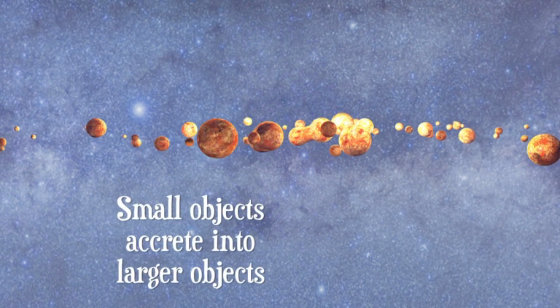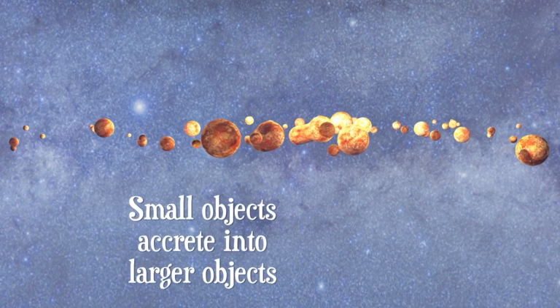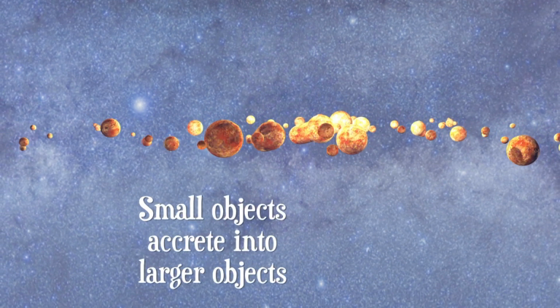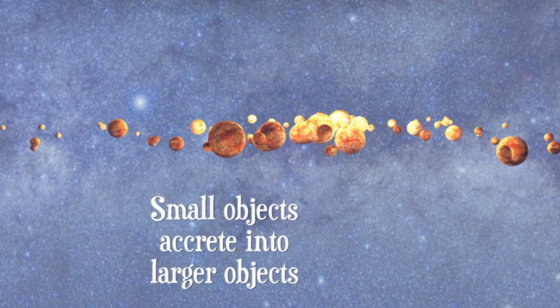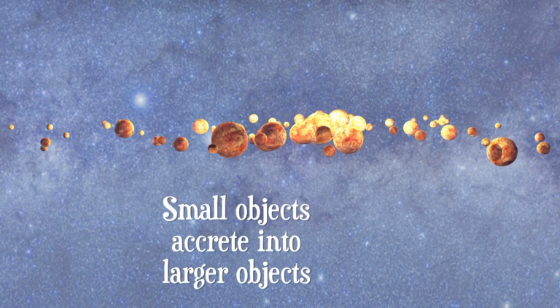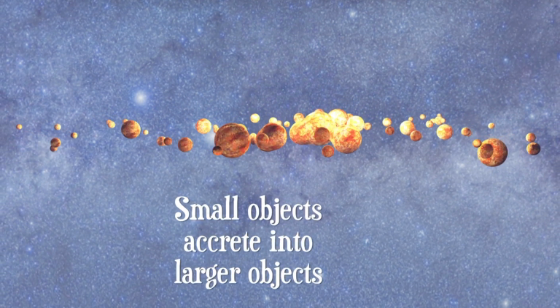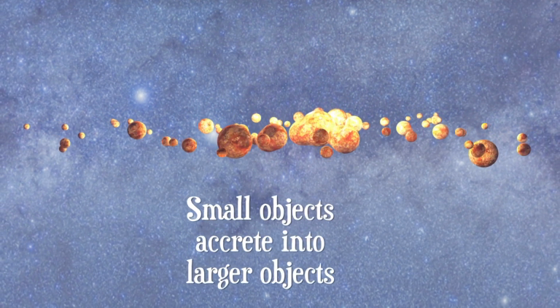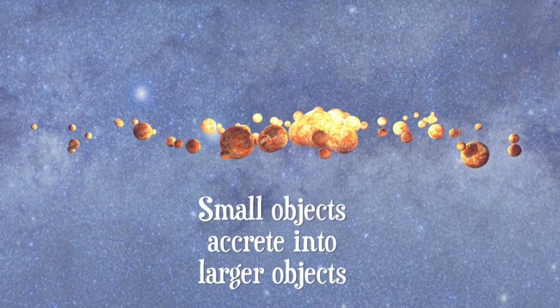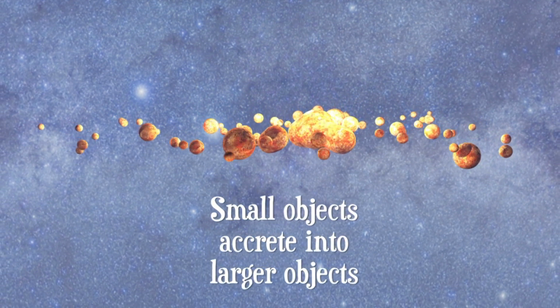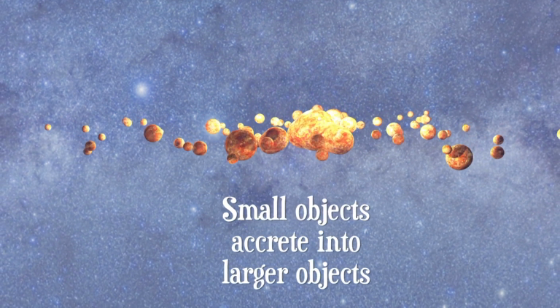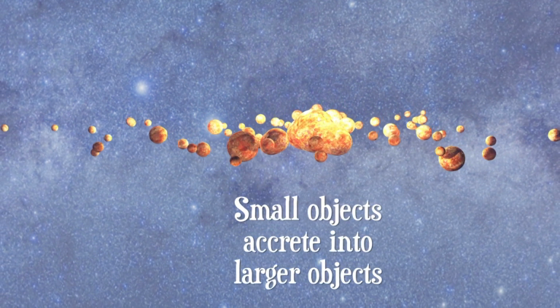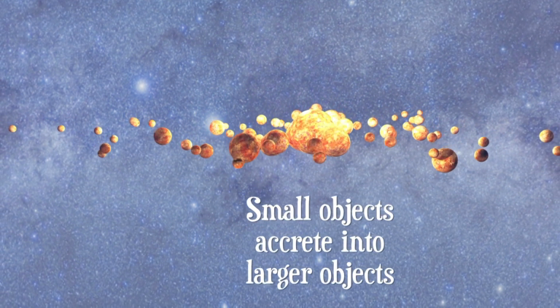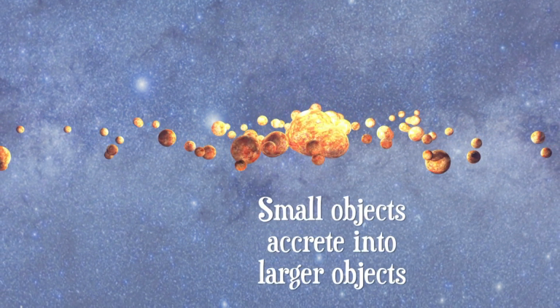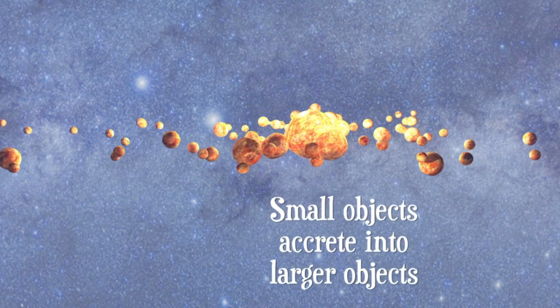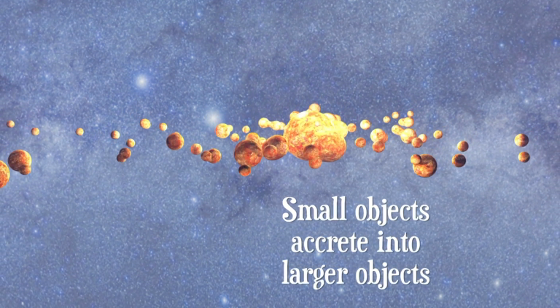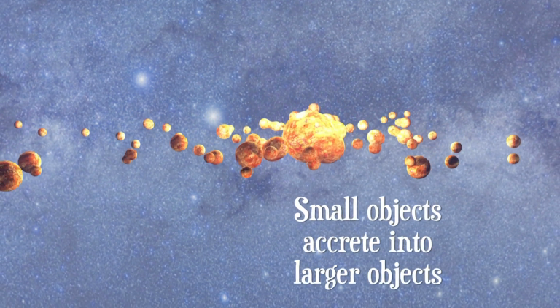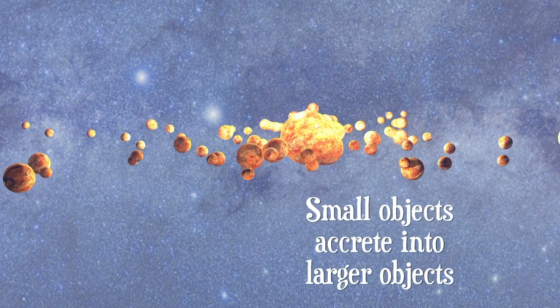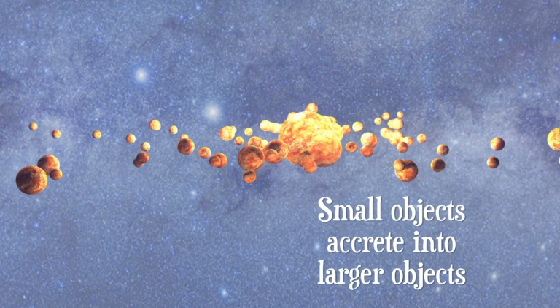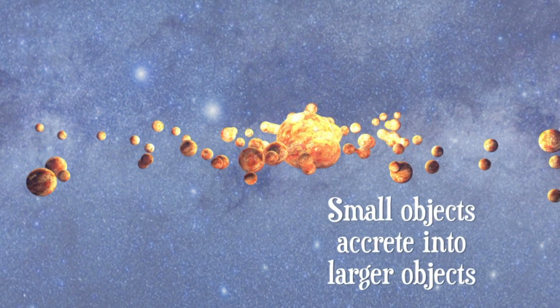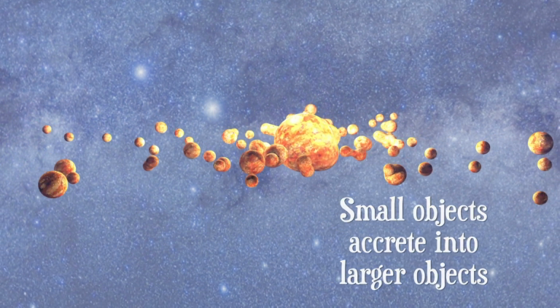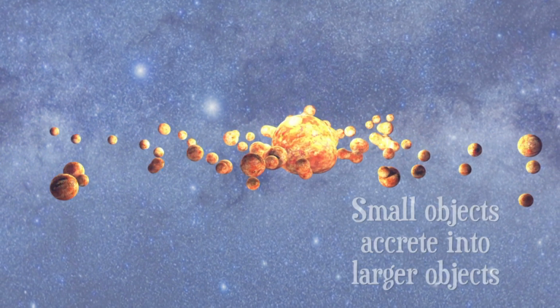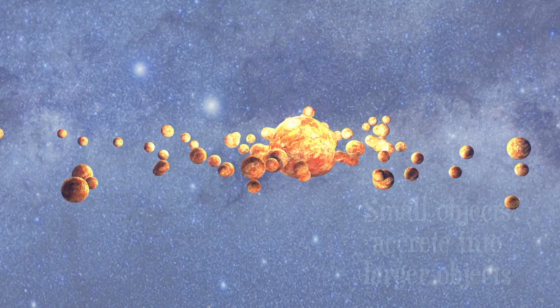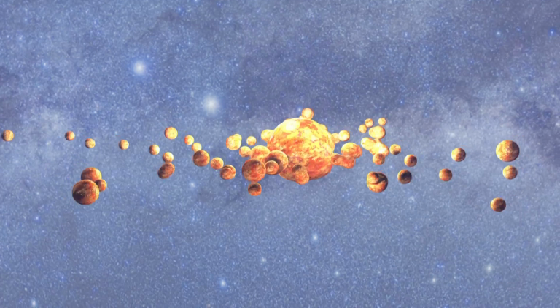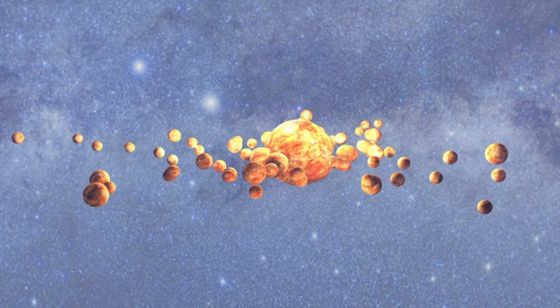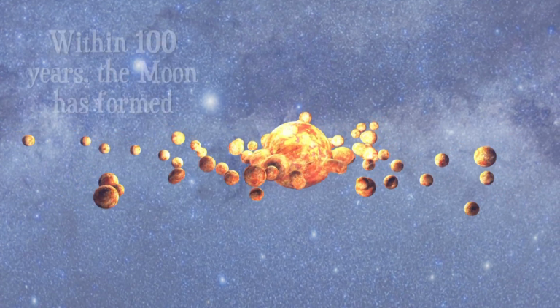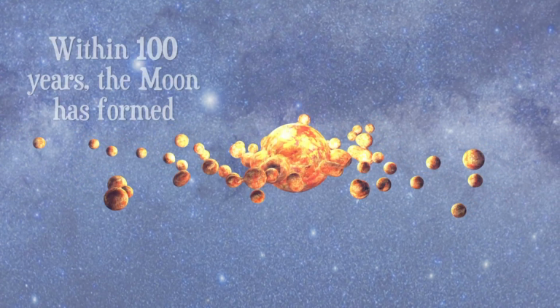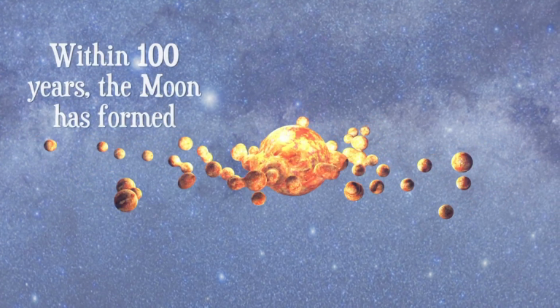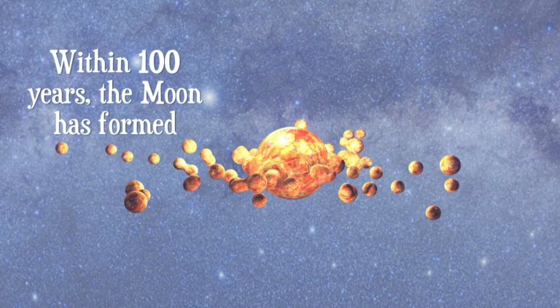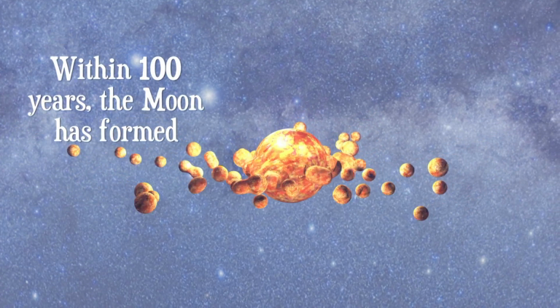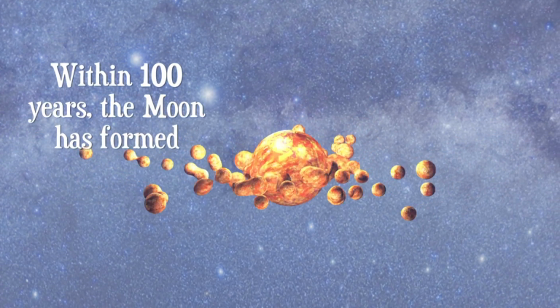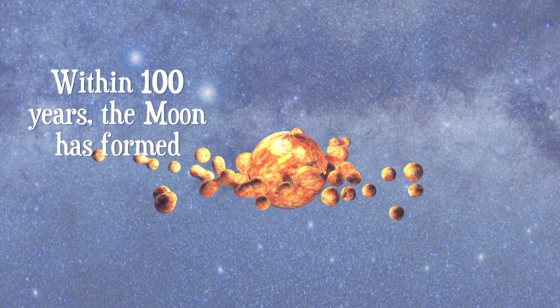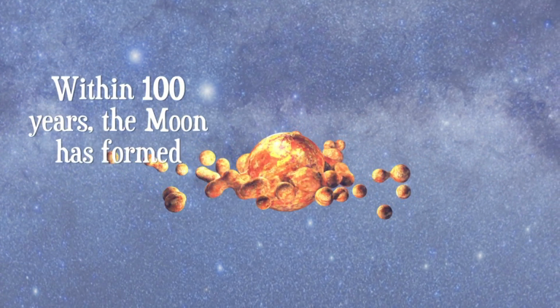Outside, the debris clumps together to form small moons, then larger, until our Moon forms.